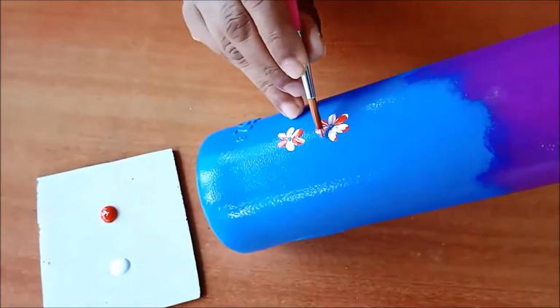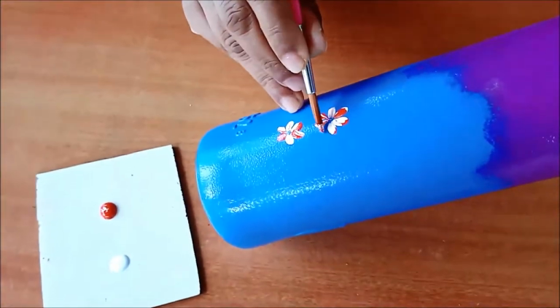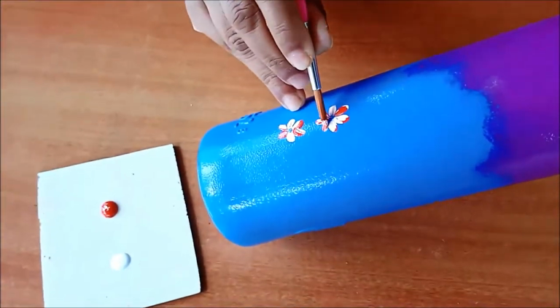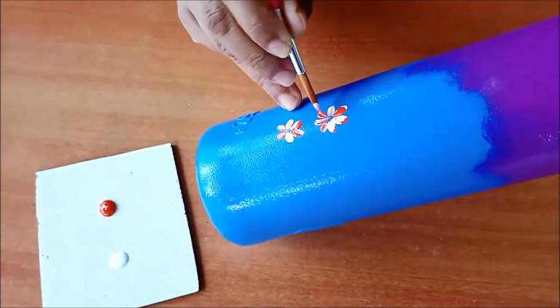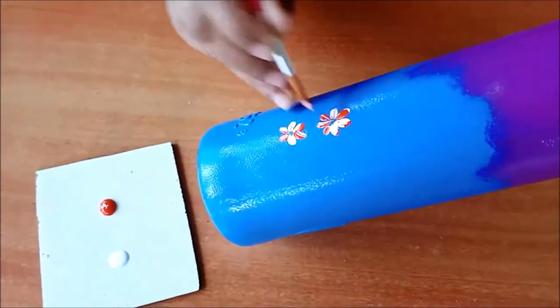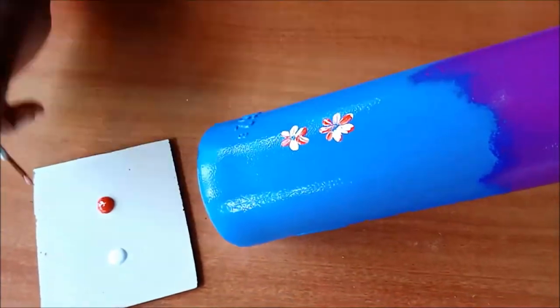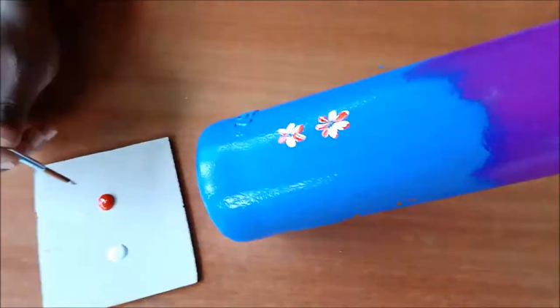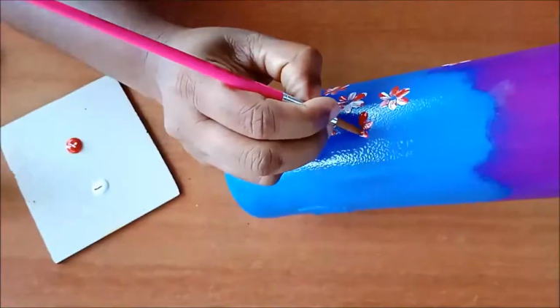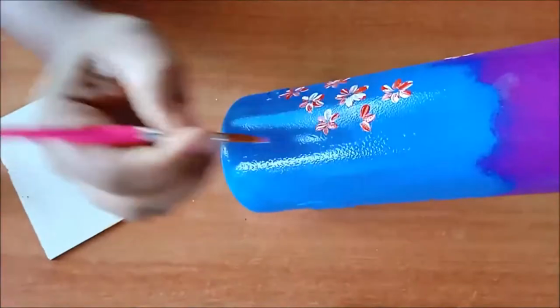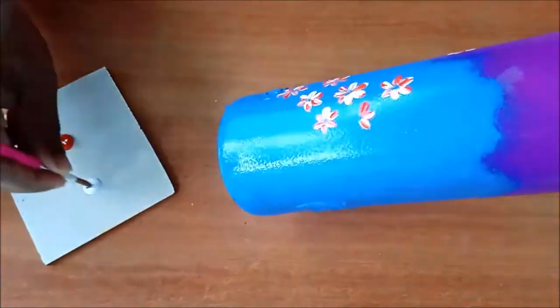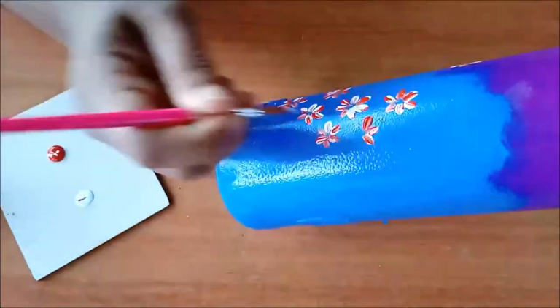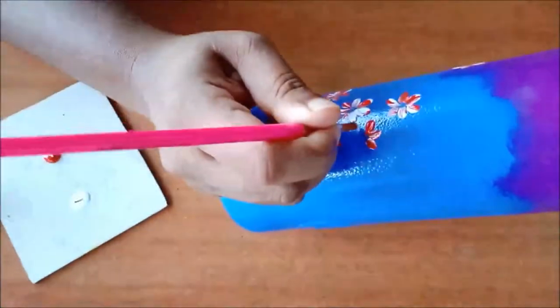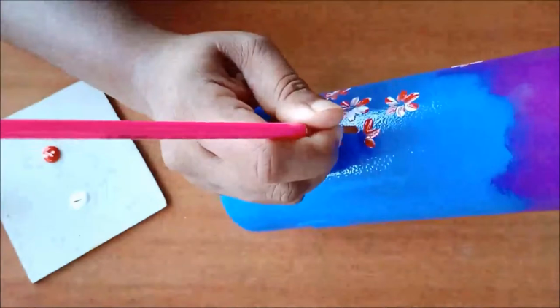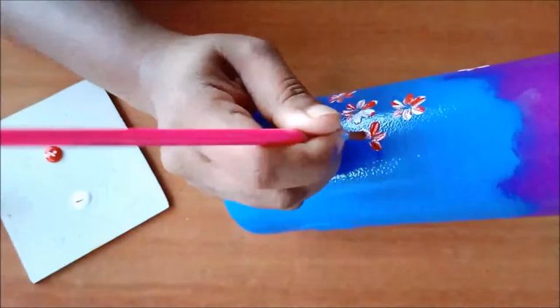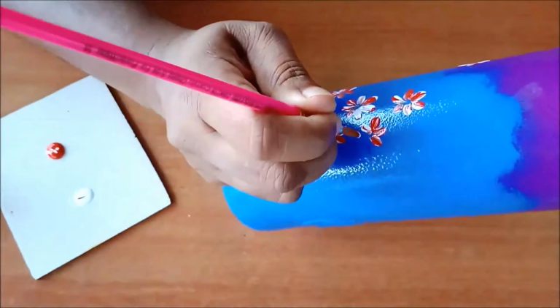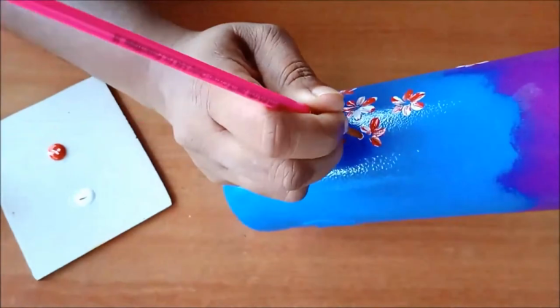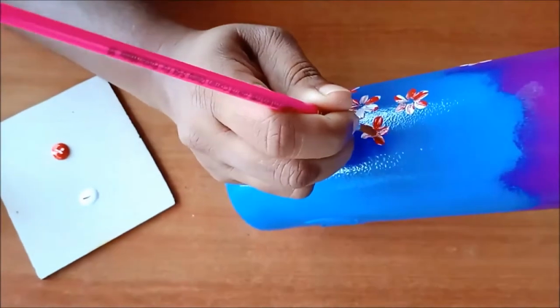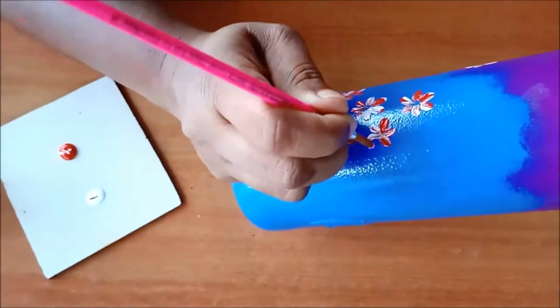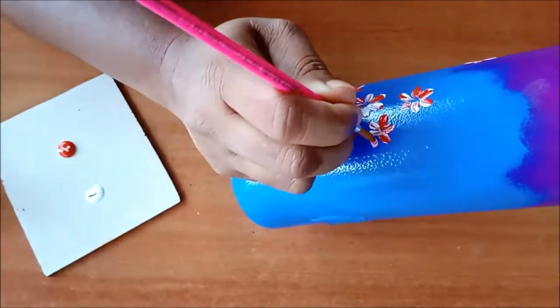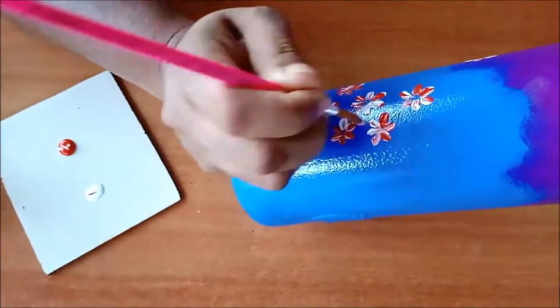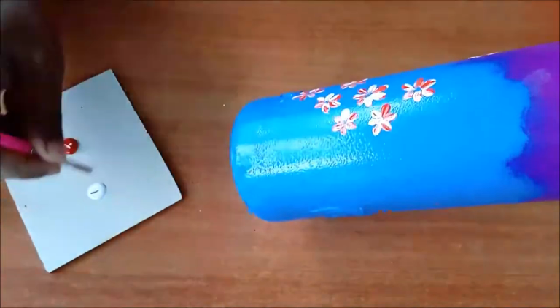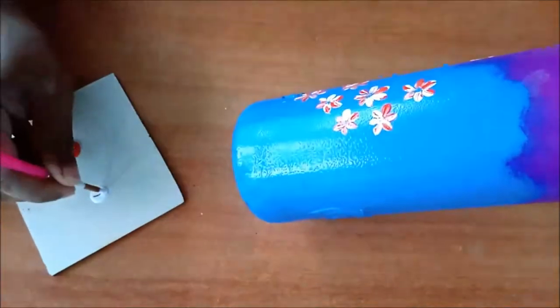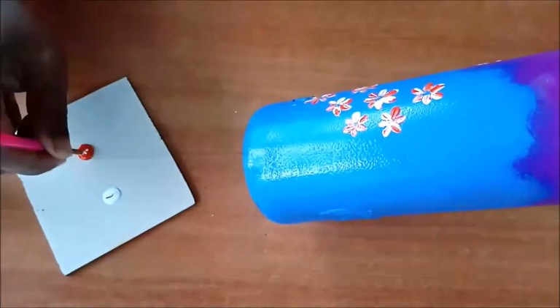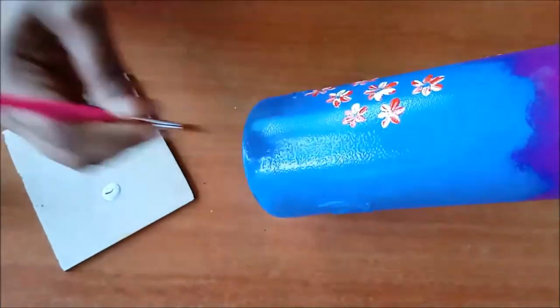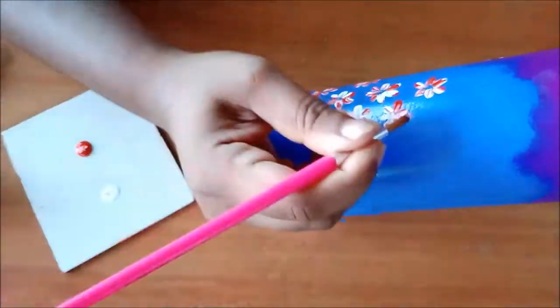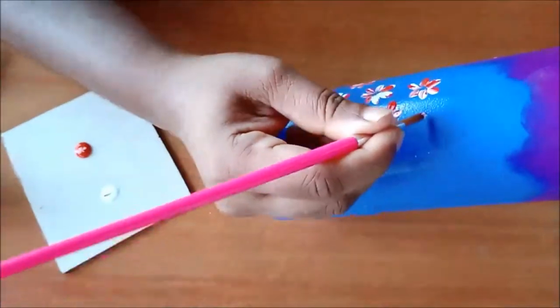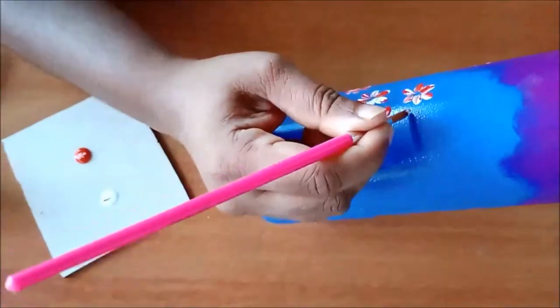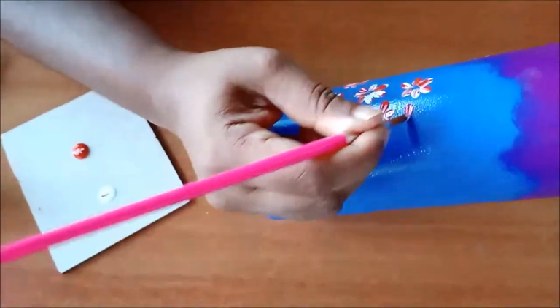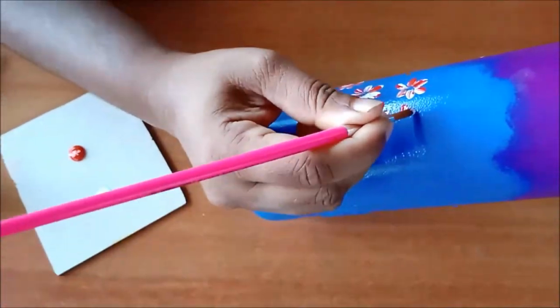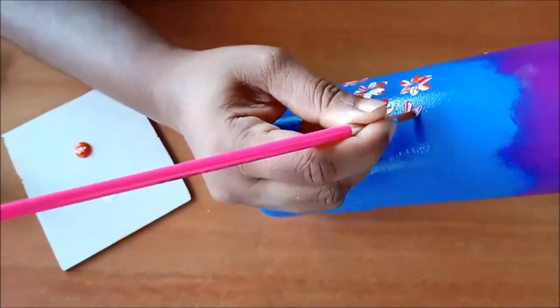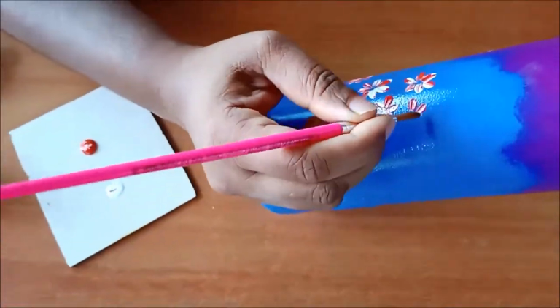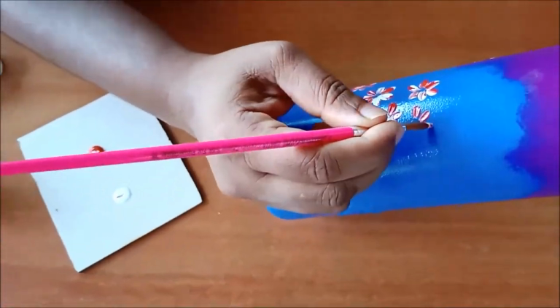I am painting the flowers here and there on the bottle to form two or three bunches.